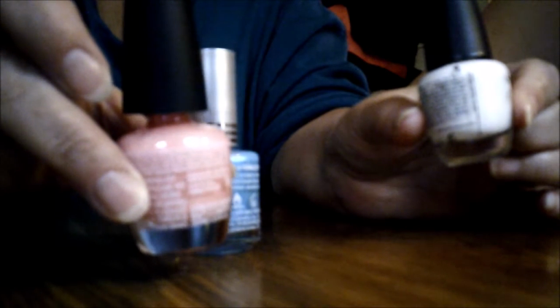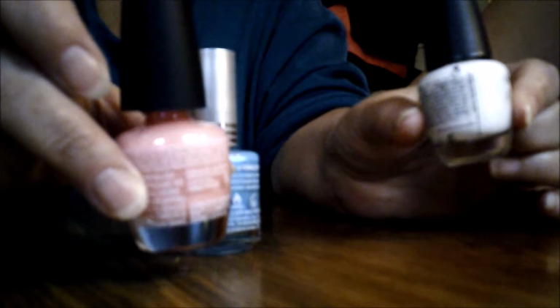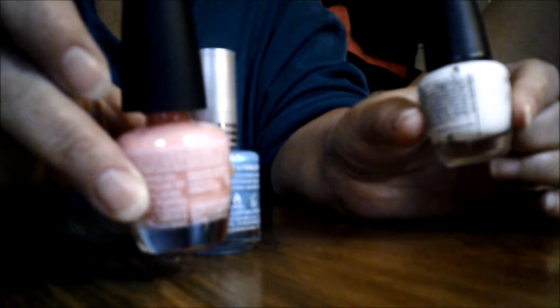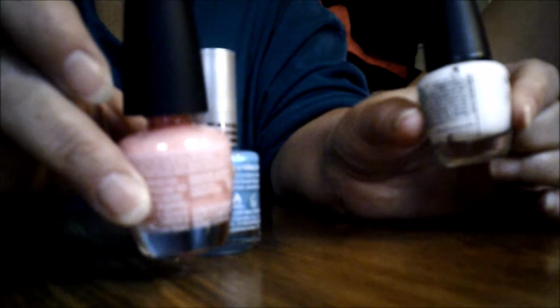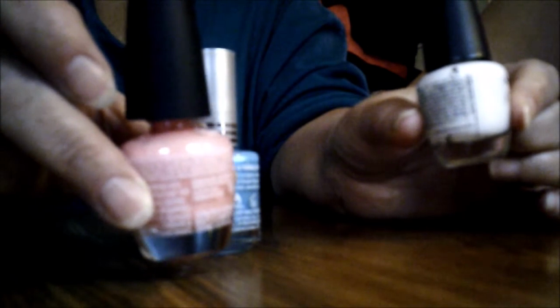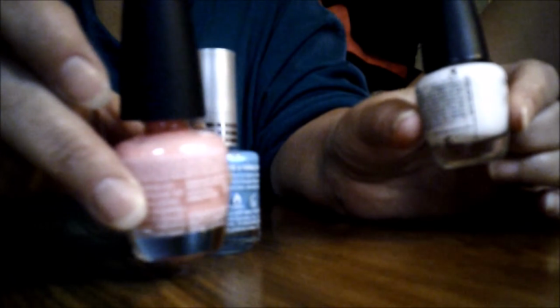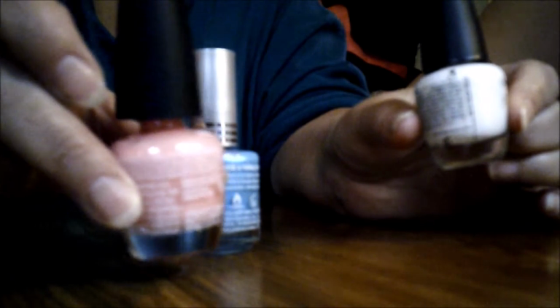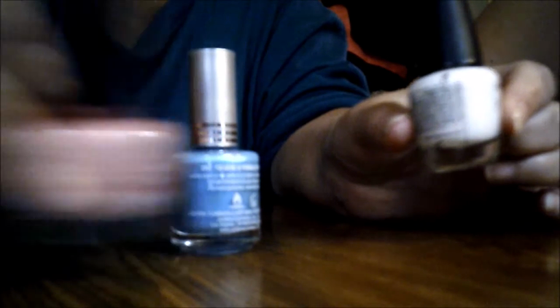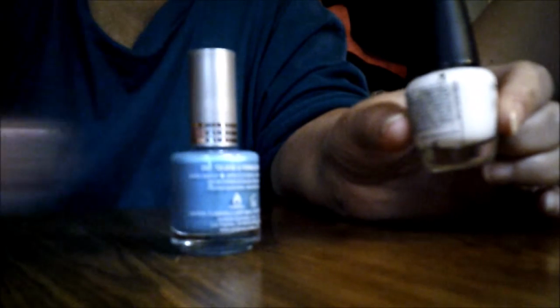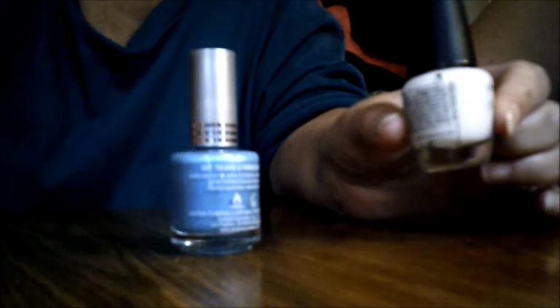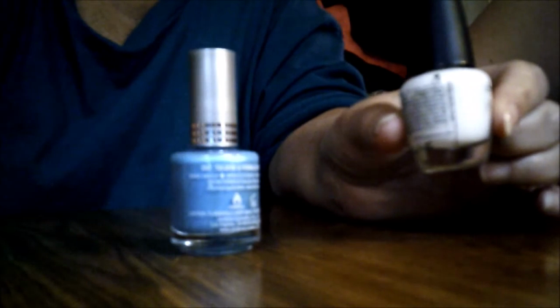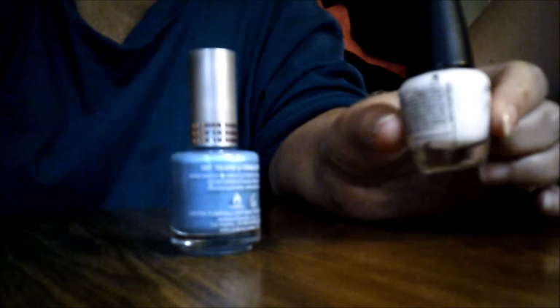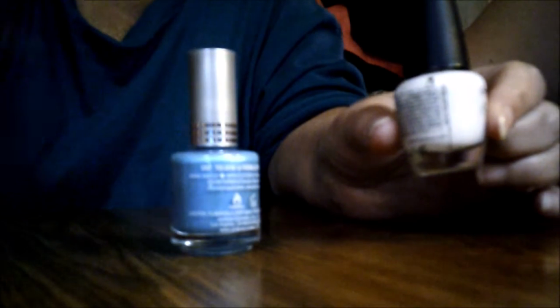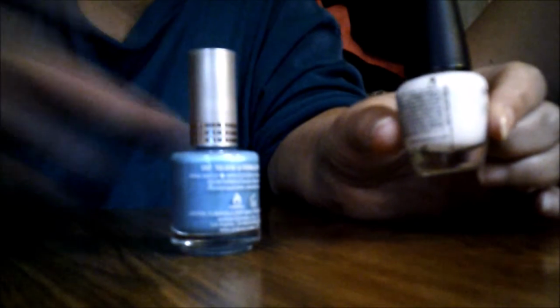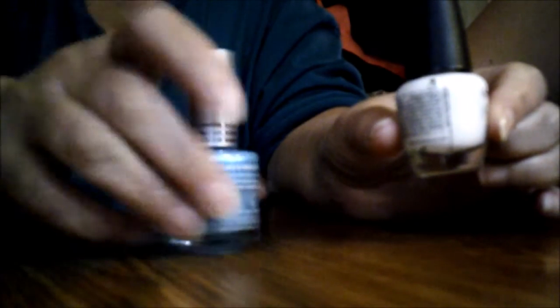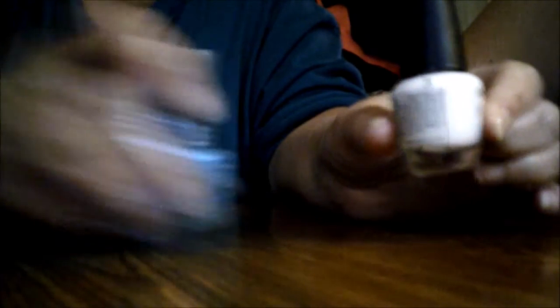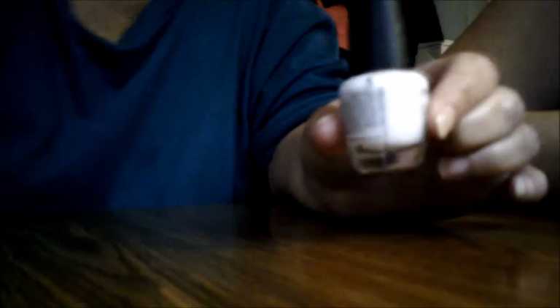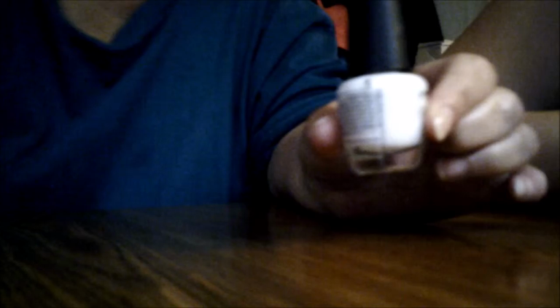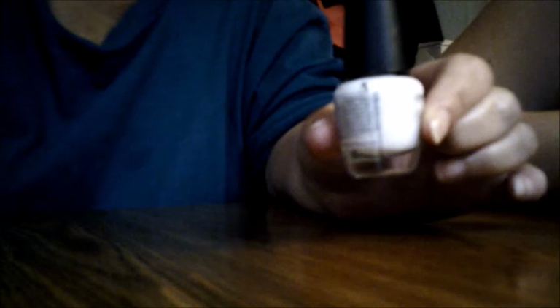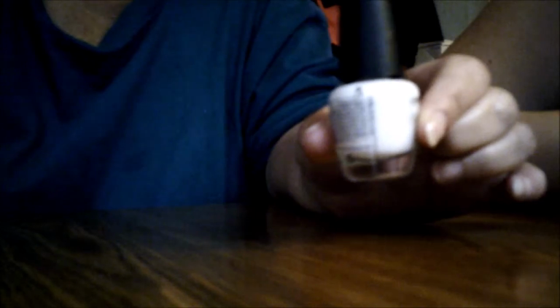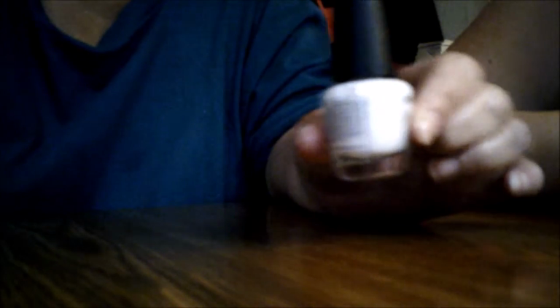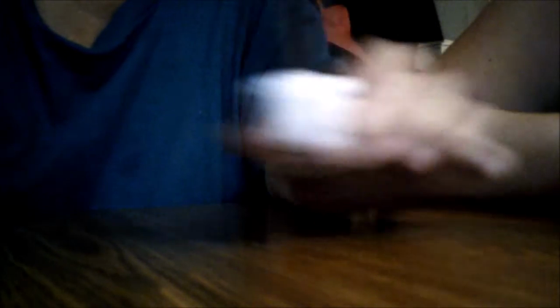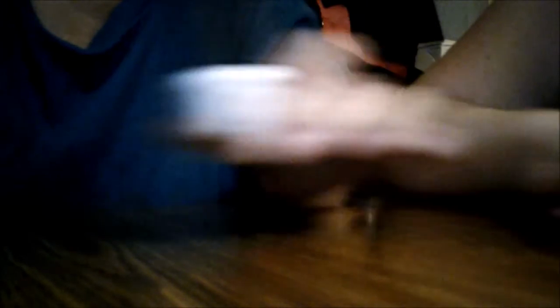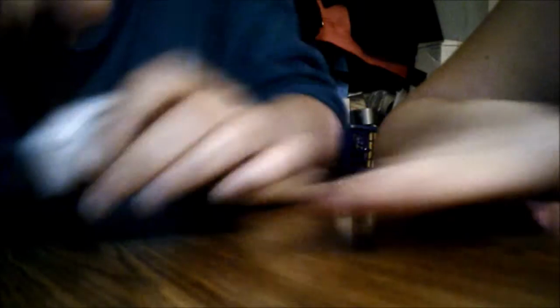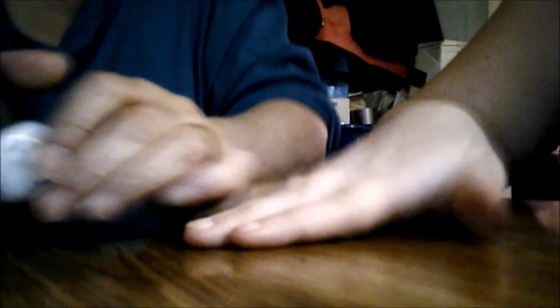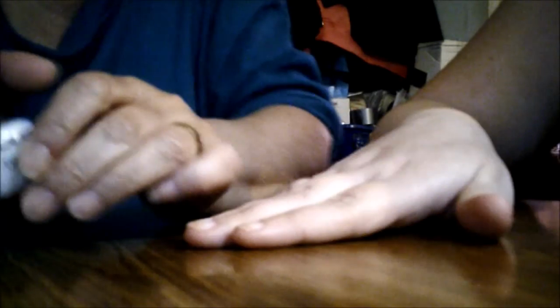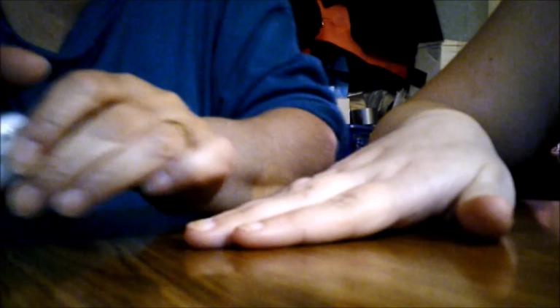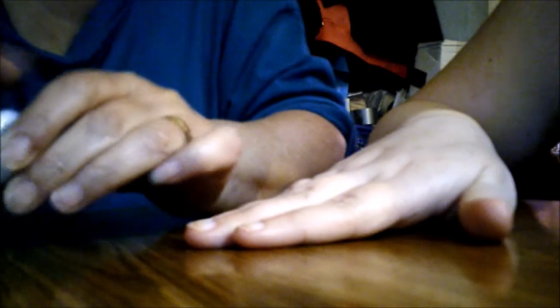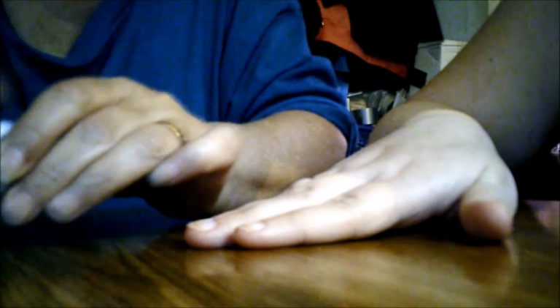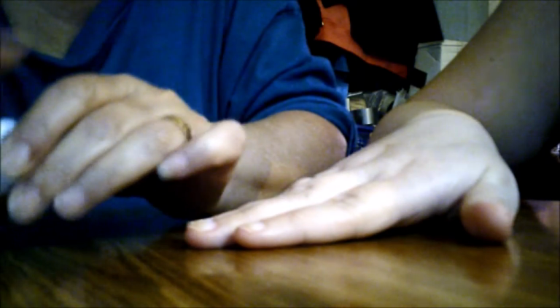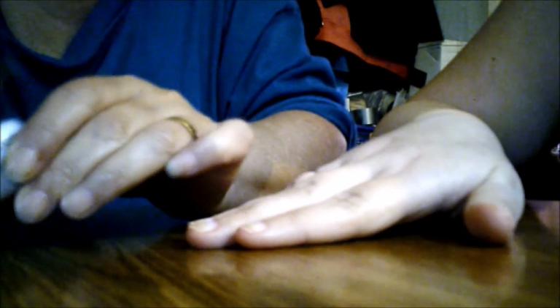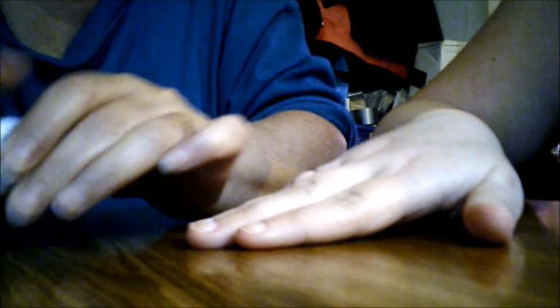Okay, let's get started. First you do all your nails in one color. We're going to do our nails with the white color.